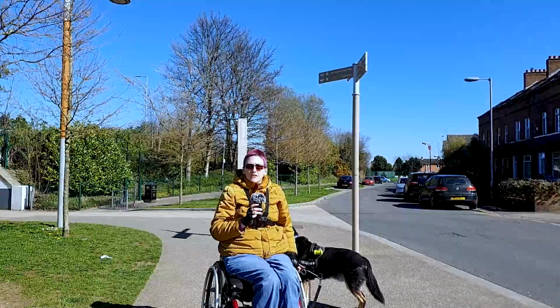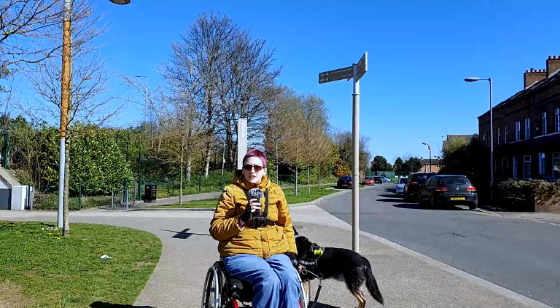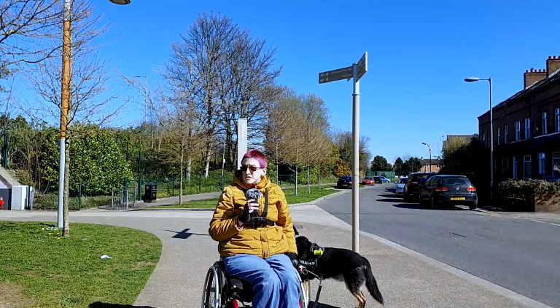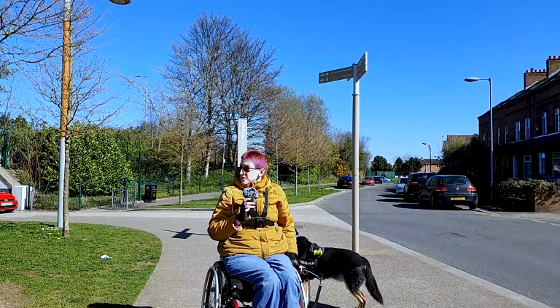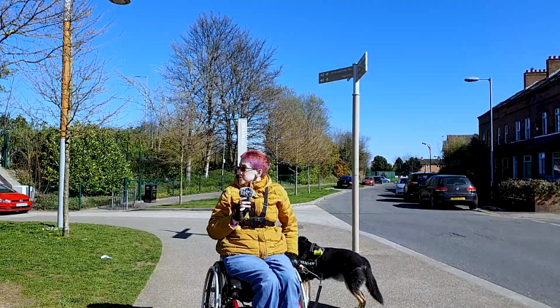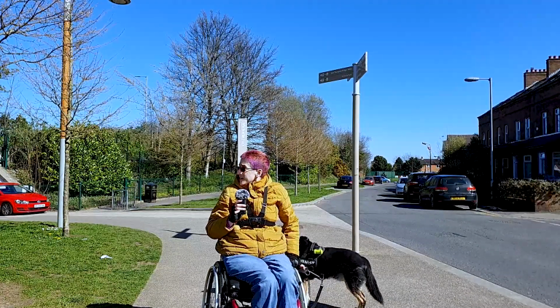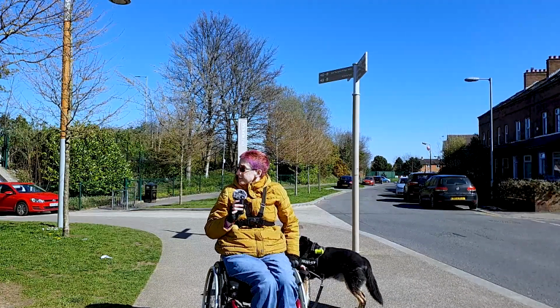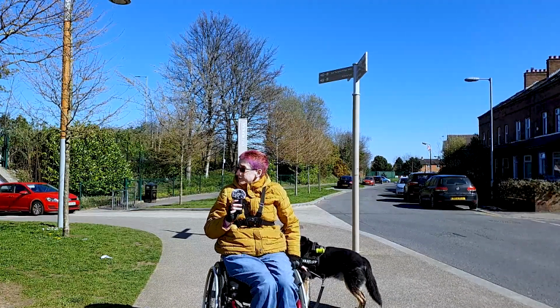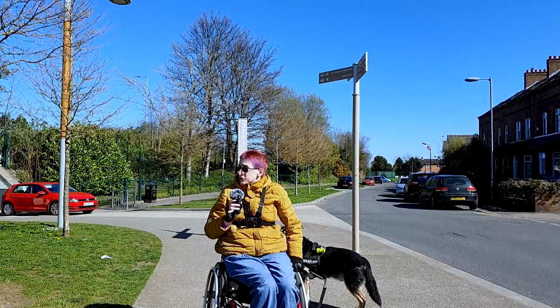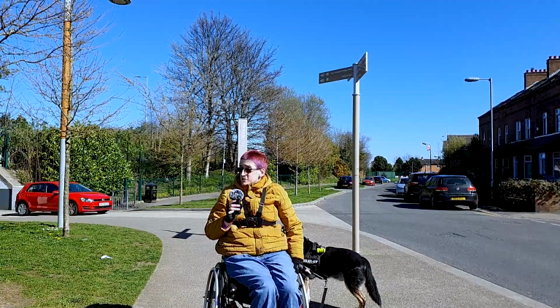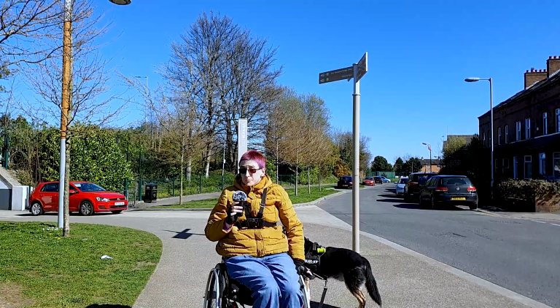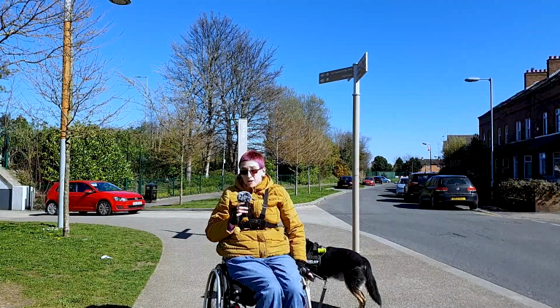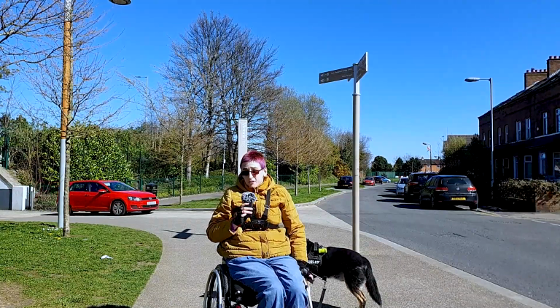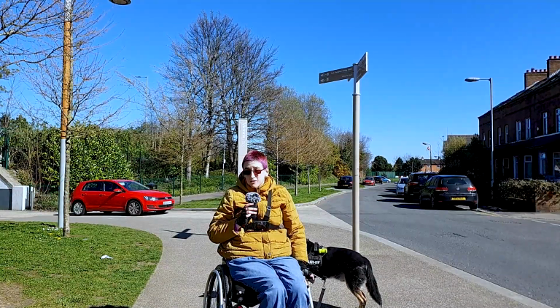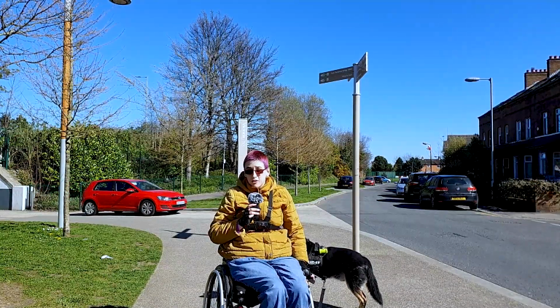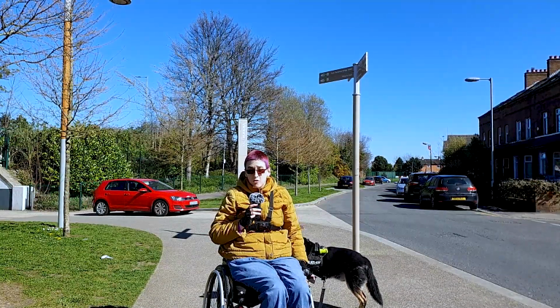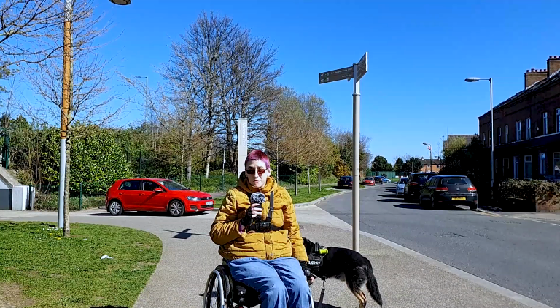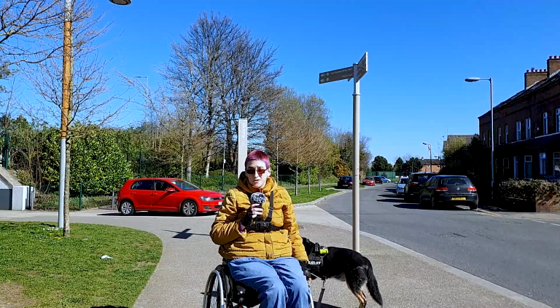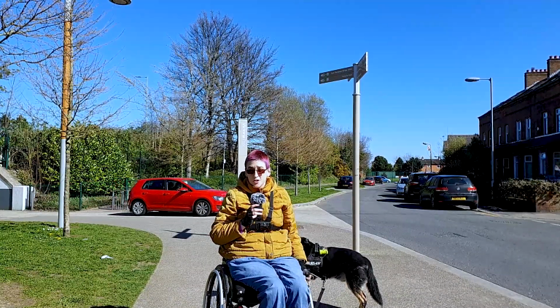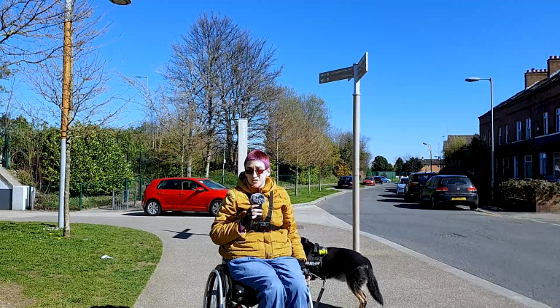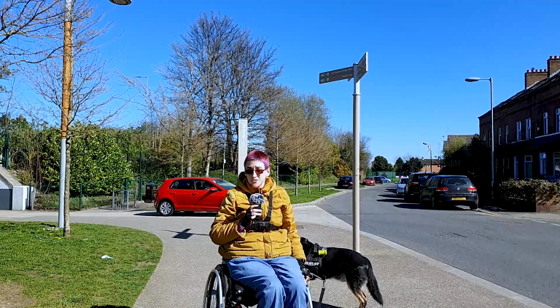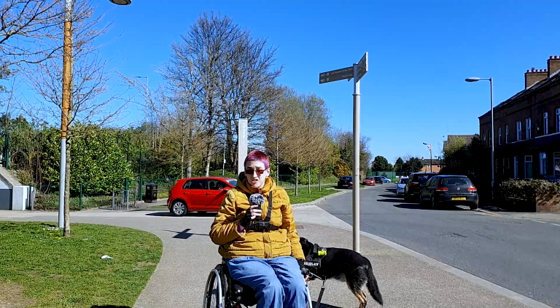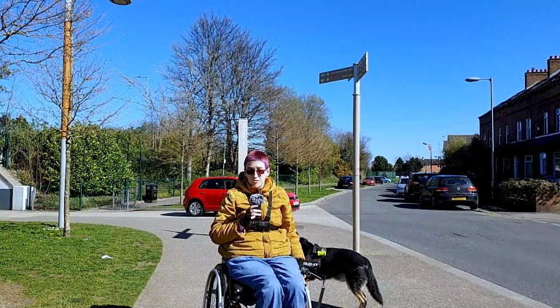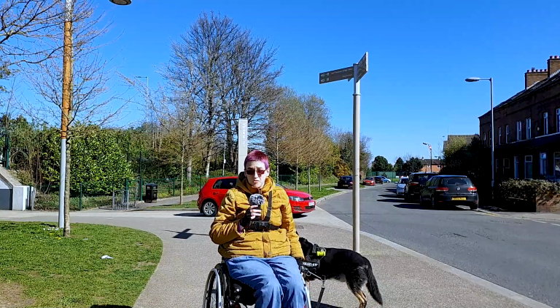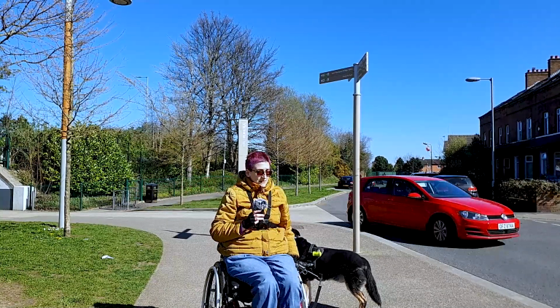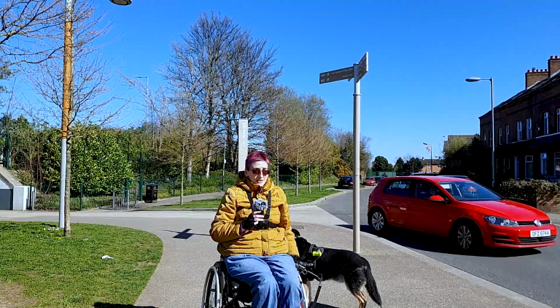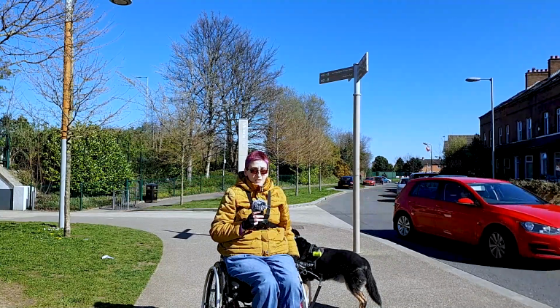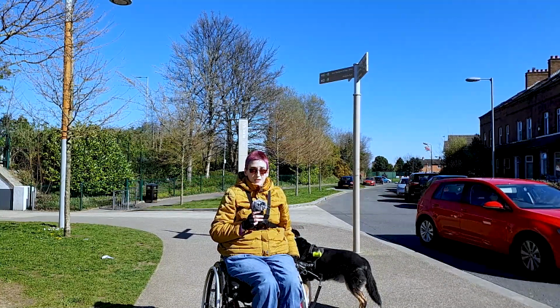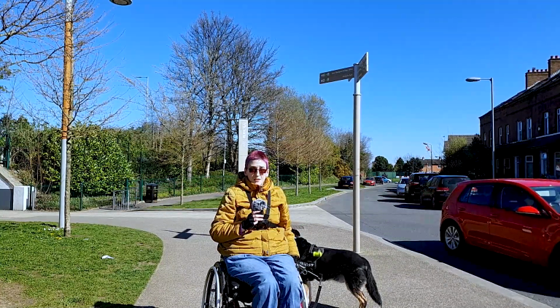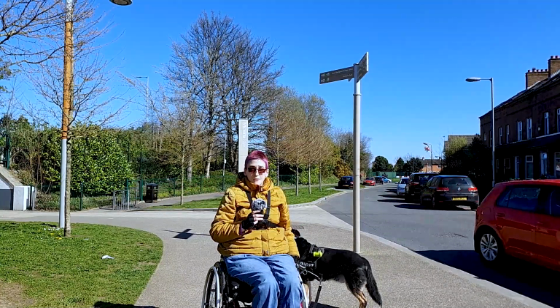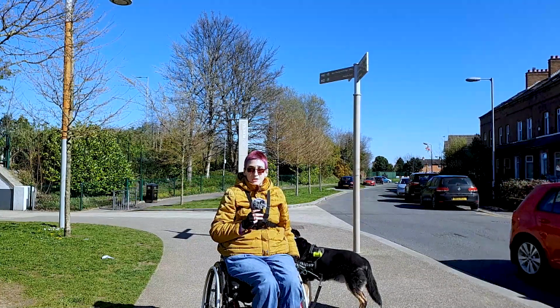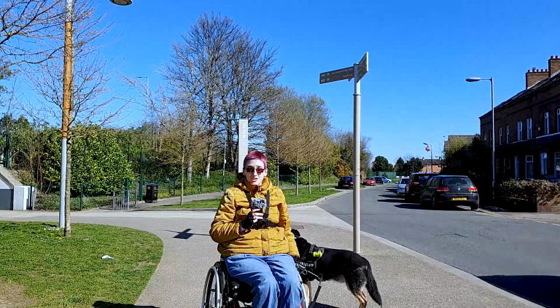That's us at Victoria Park. I hope you enjoyed this video. Thank you for watching.